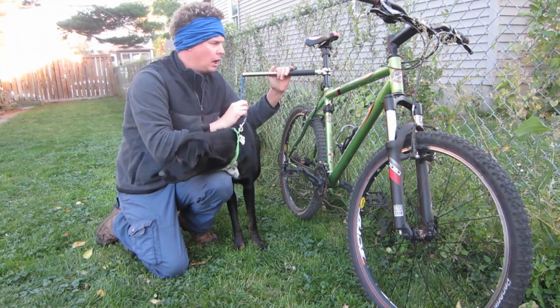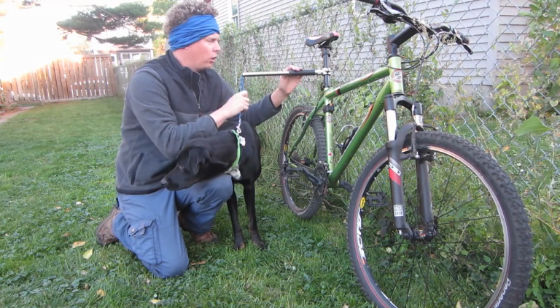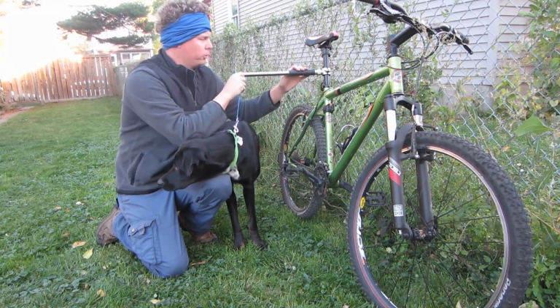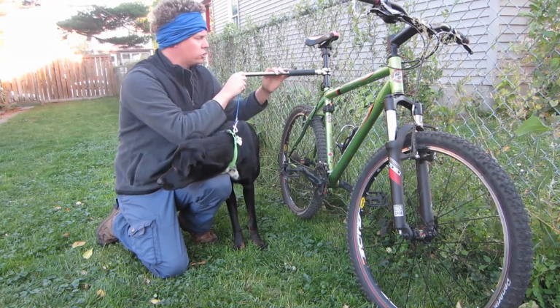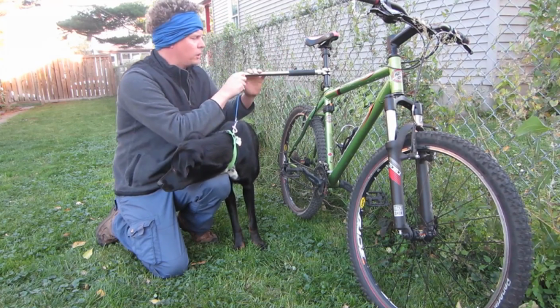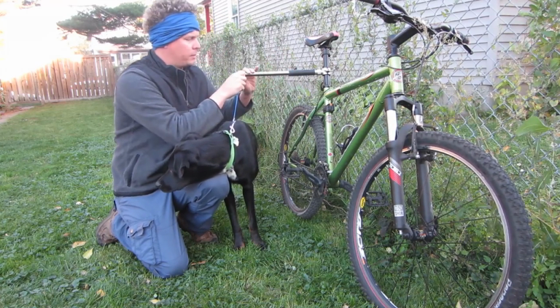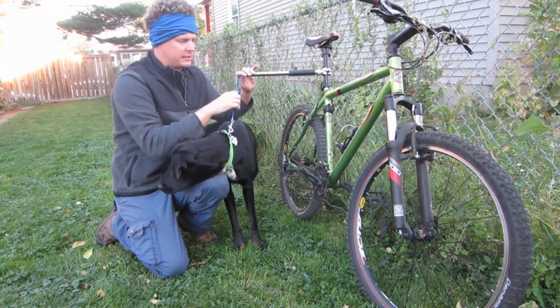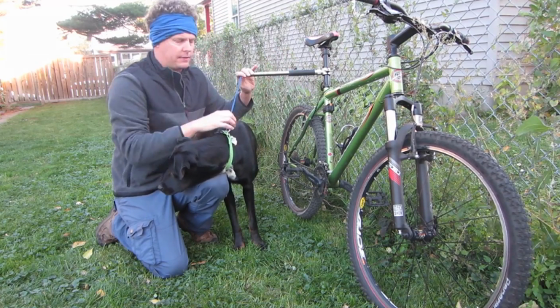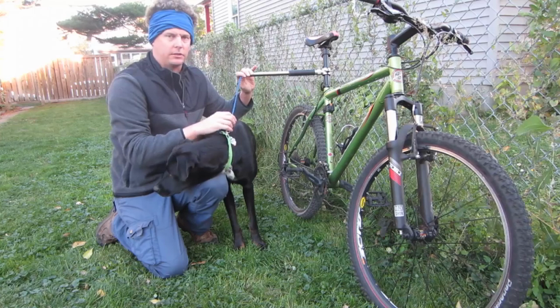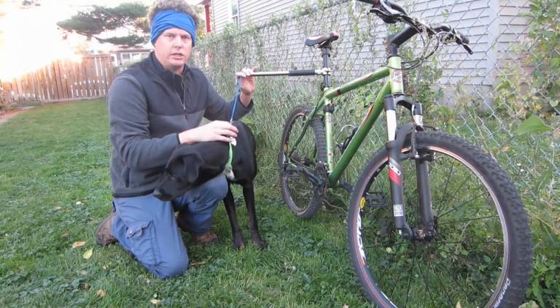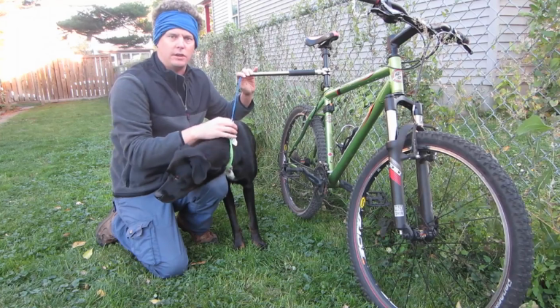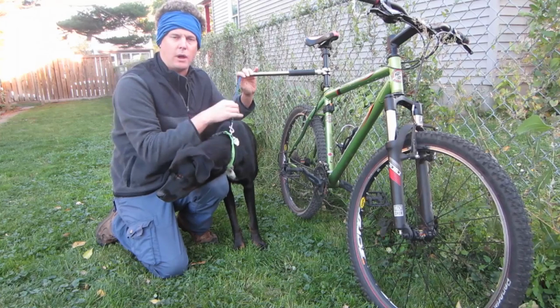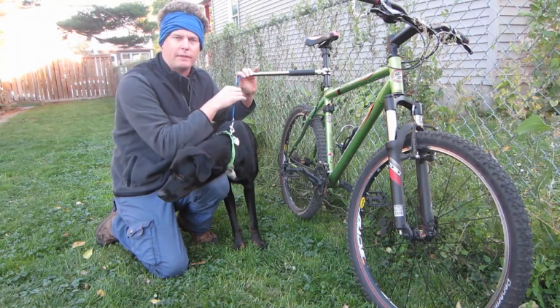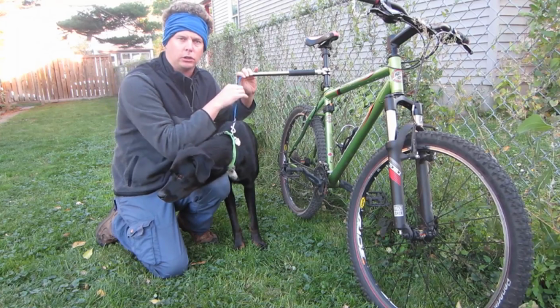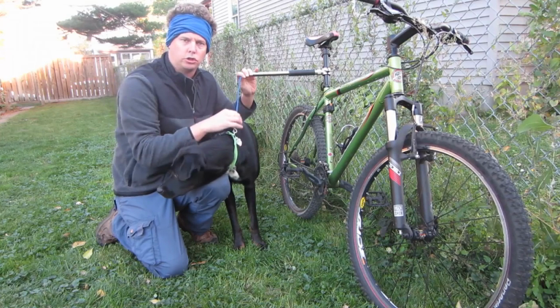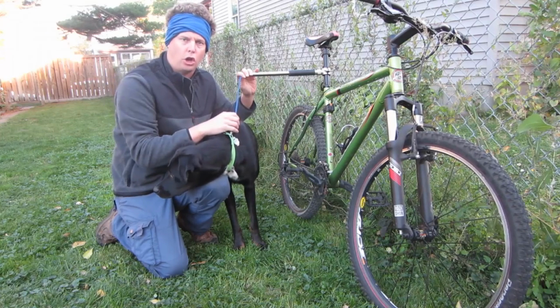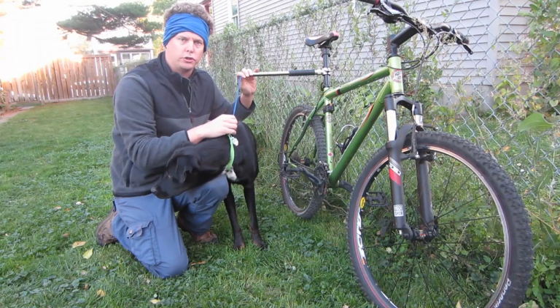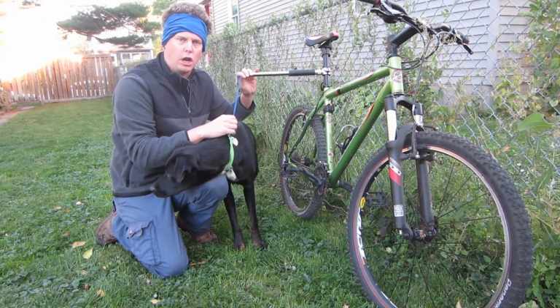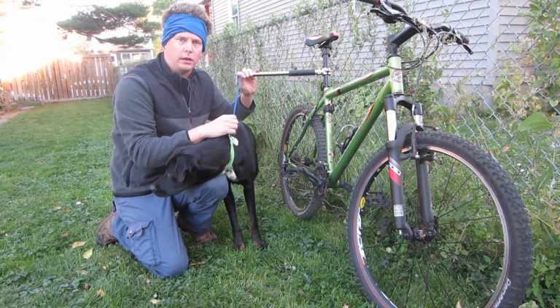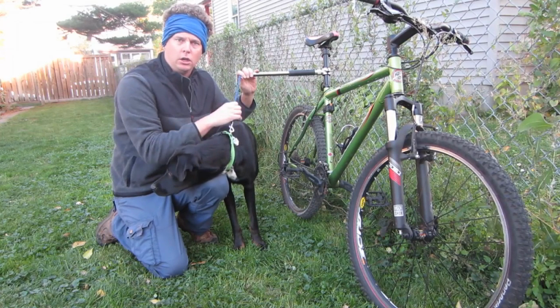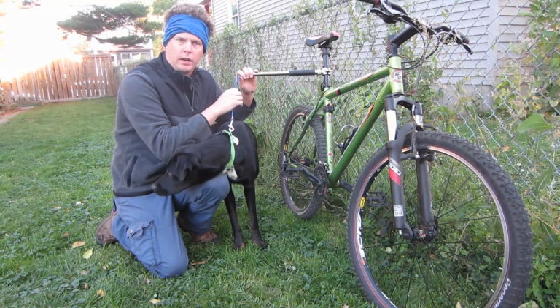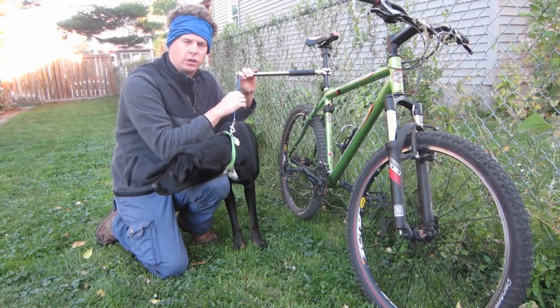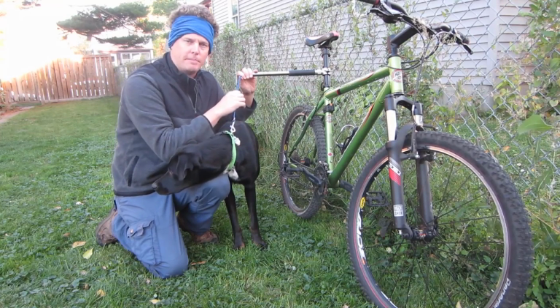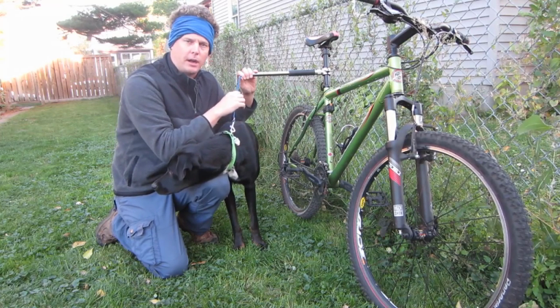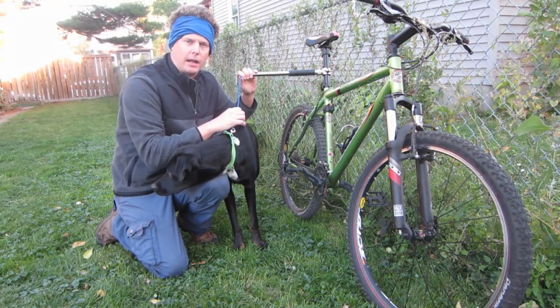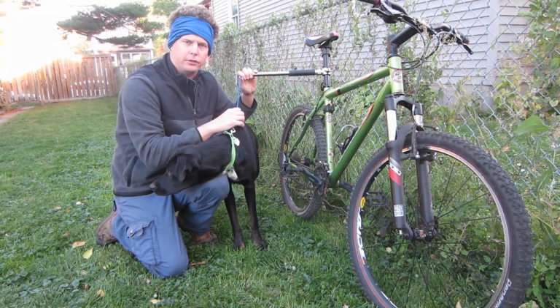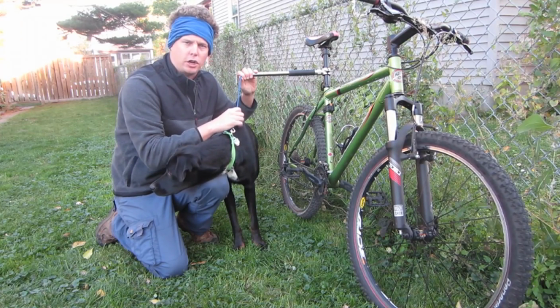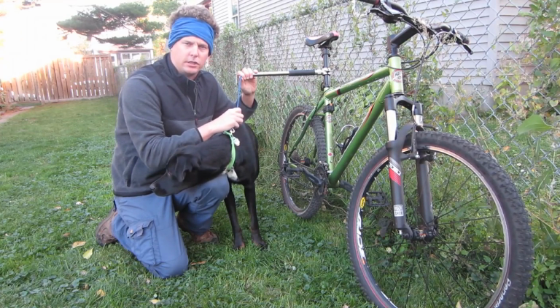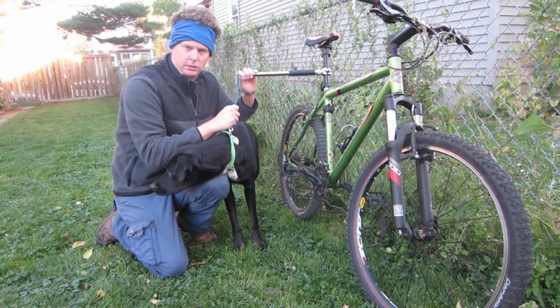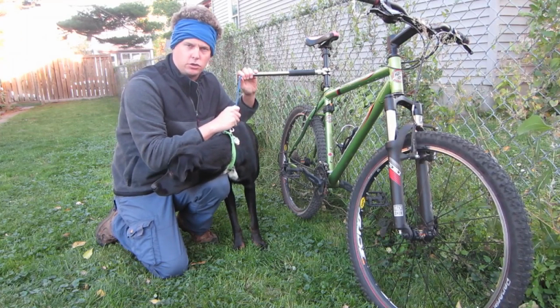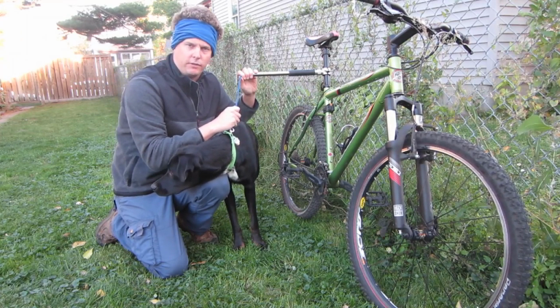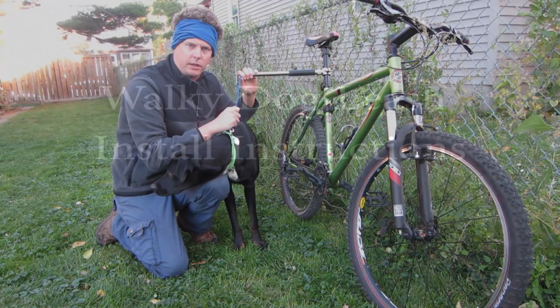I'll also show you how to extend this leash if you have a taller dog. It's a great product, highly suggest it — enjoy the video.